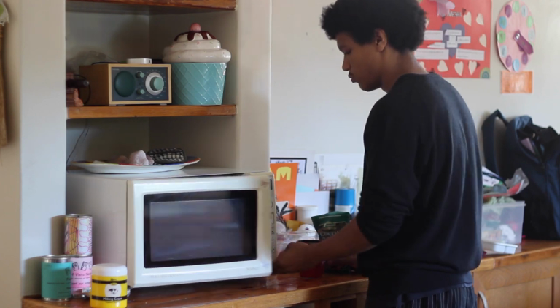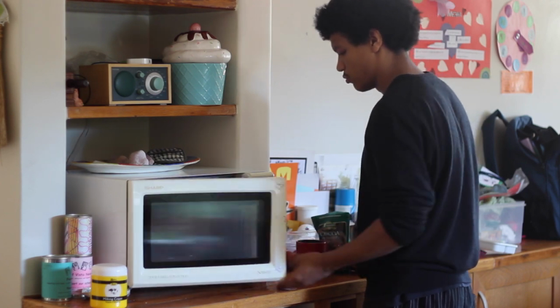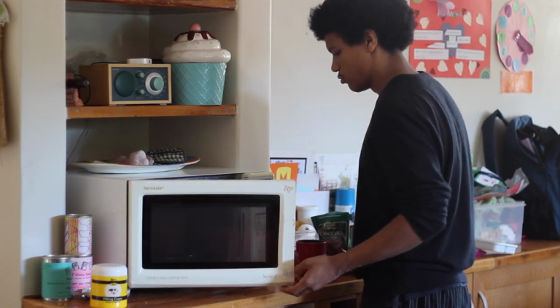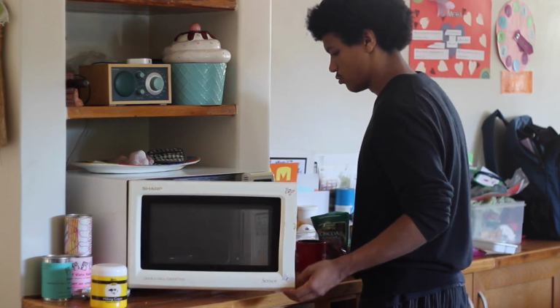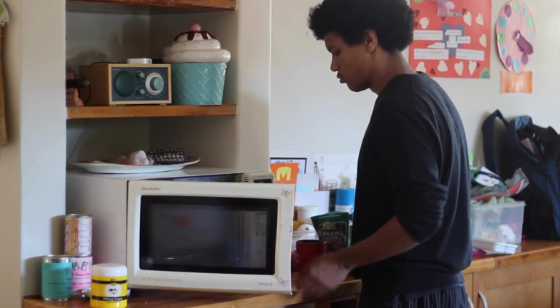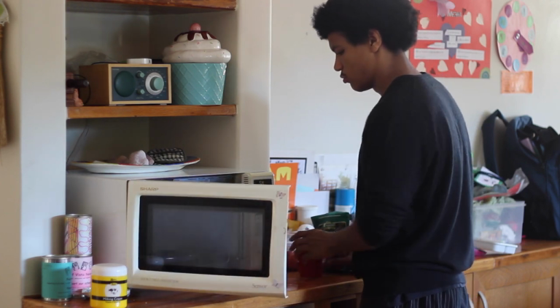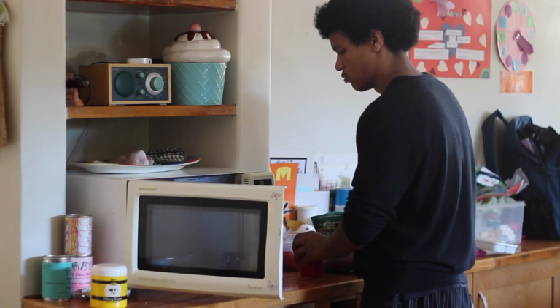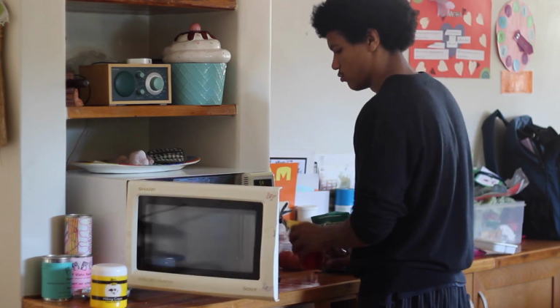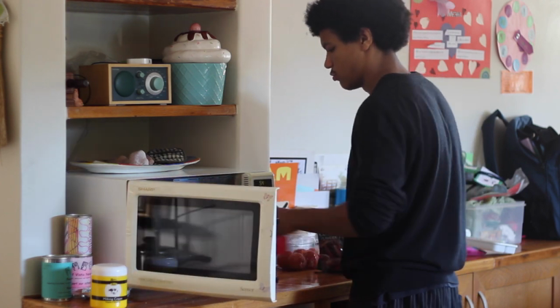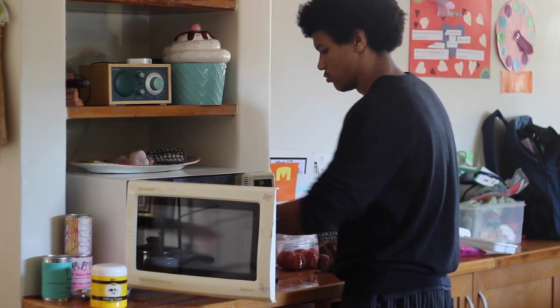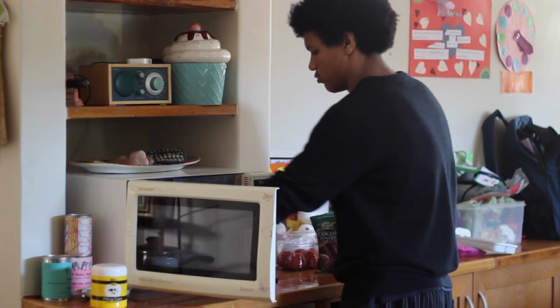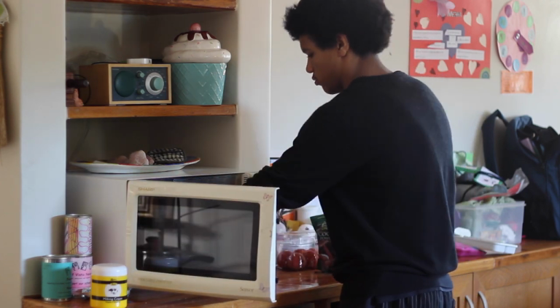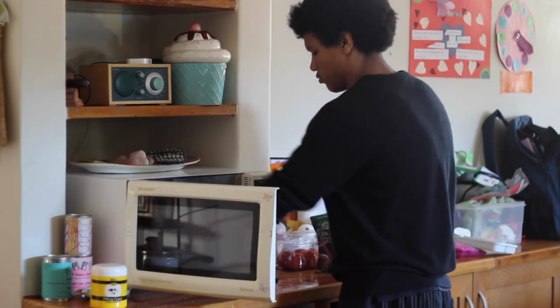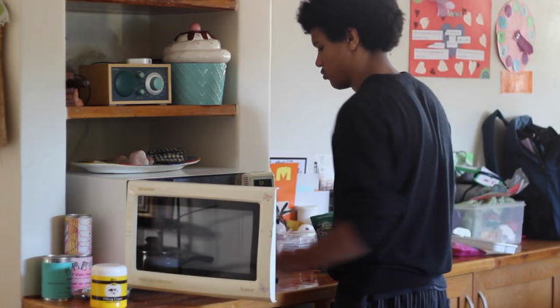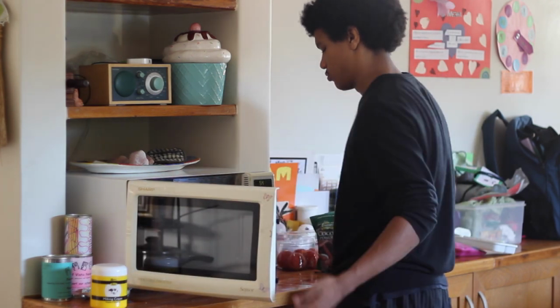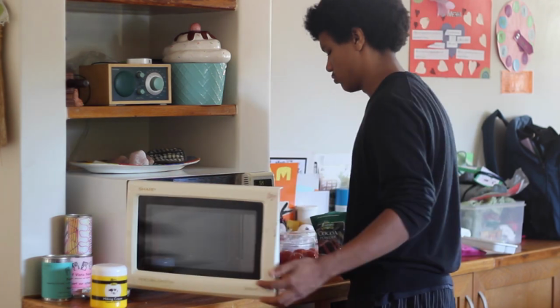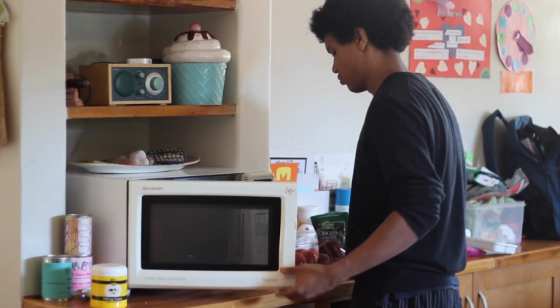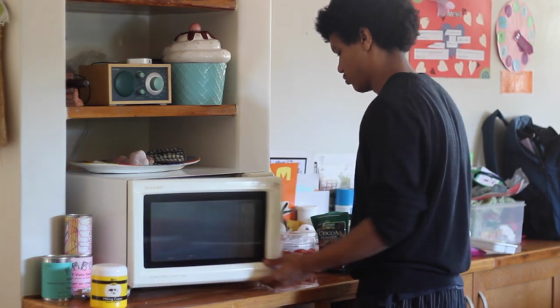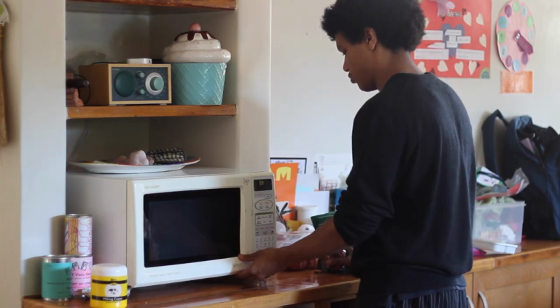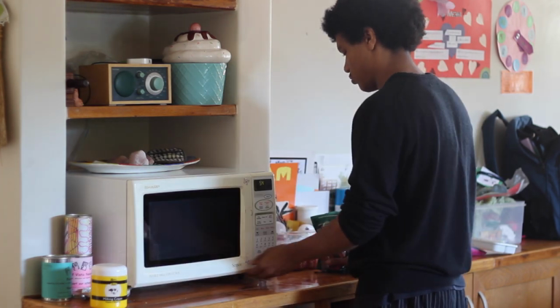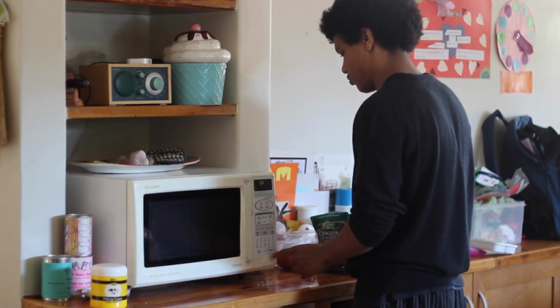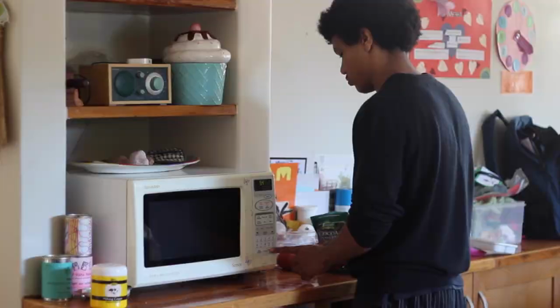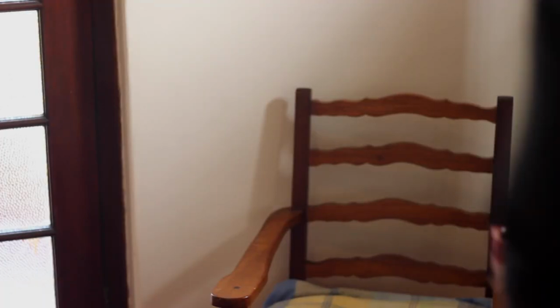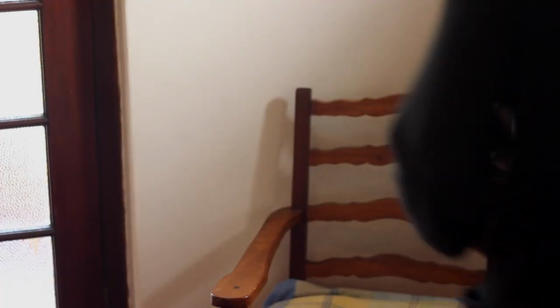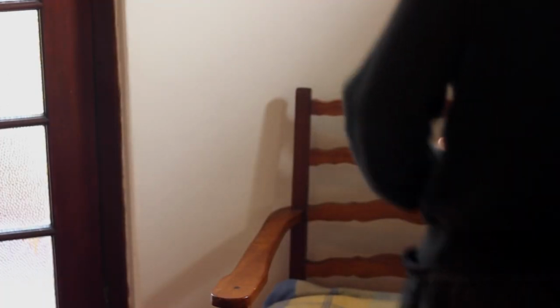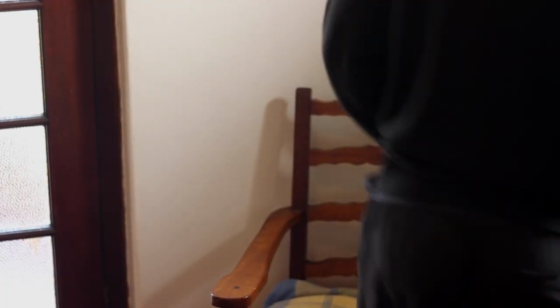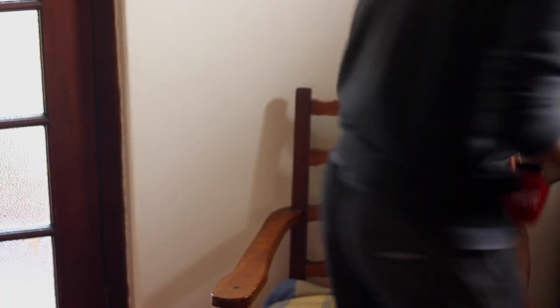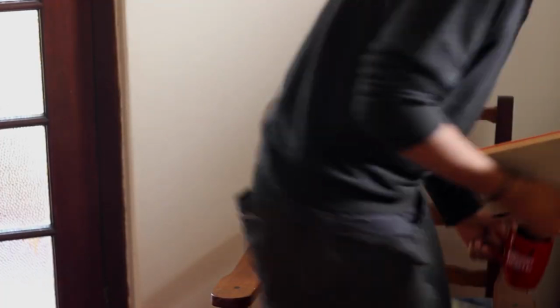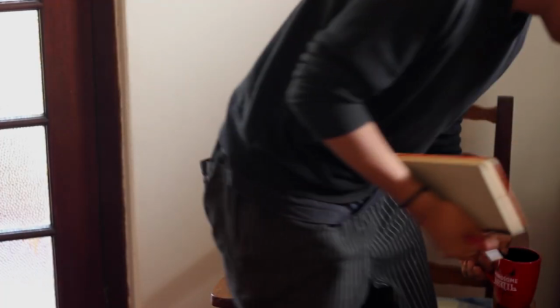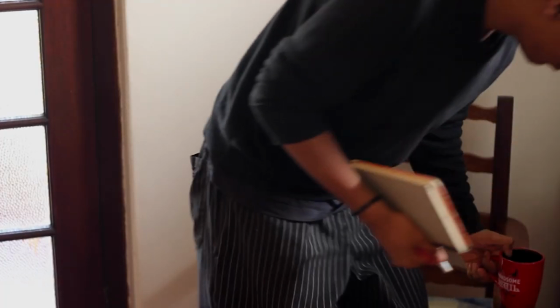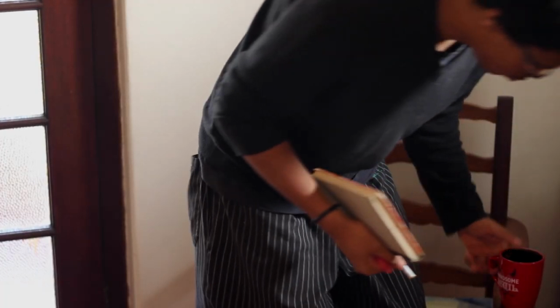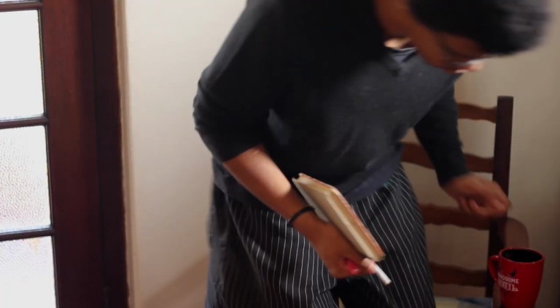Since you did all that, it's time to take a well-deserved break. Sit down with a hot cup of cocoa and a good book.